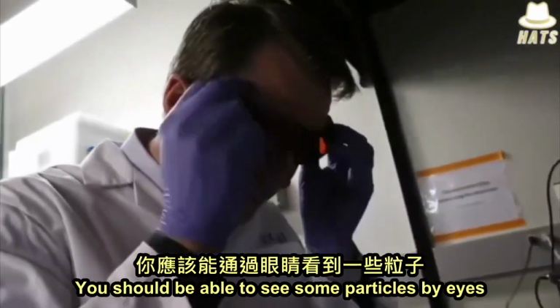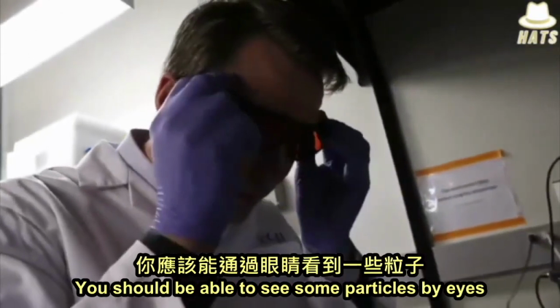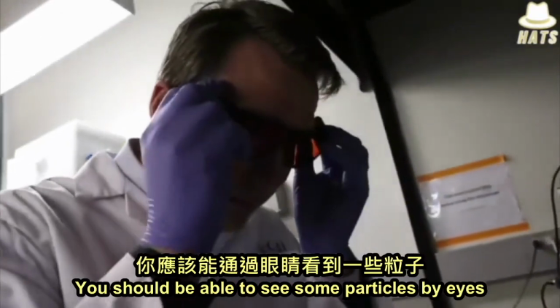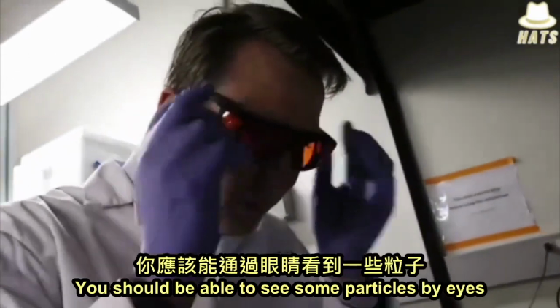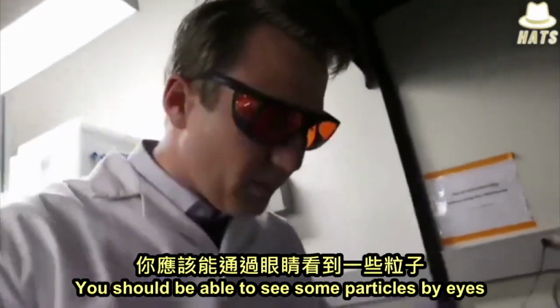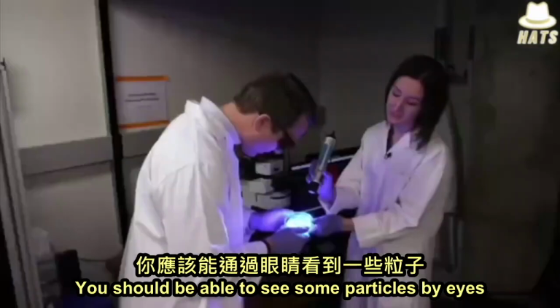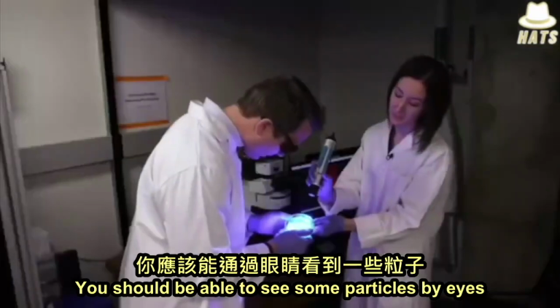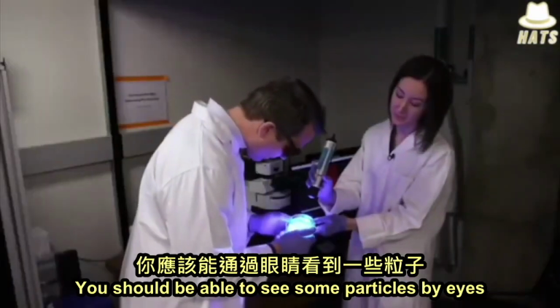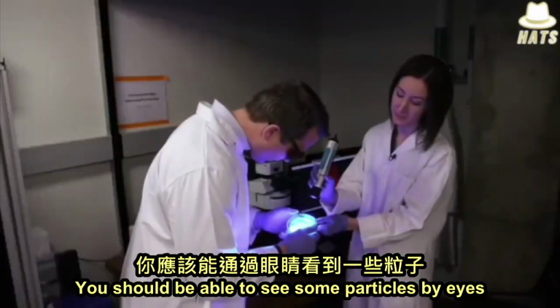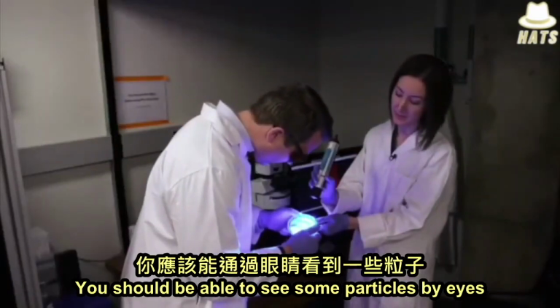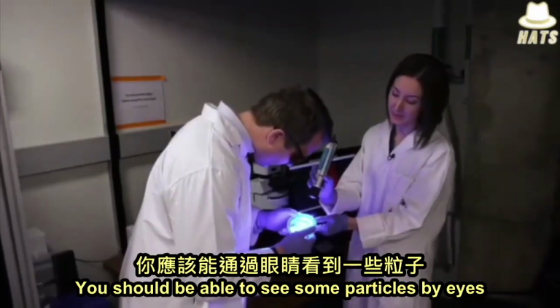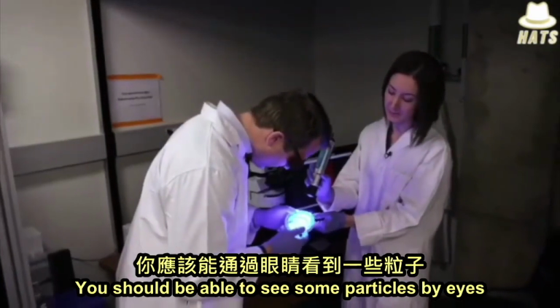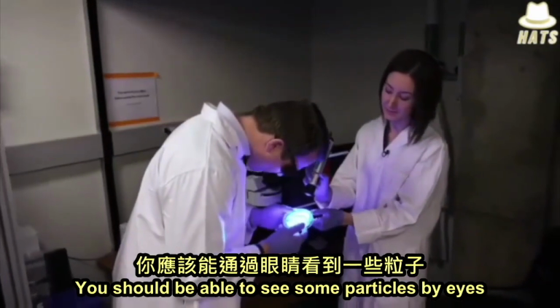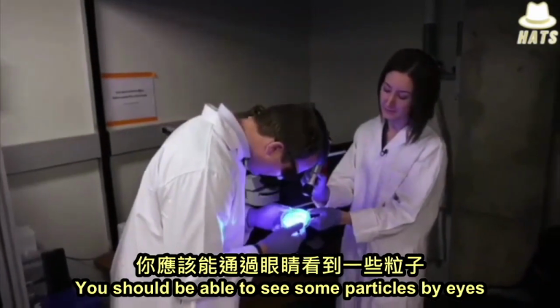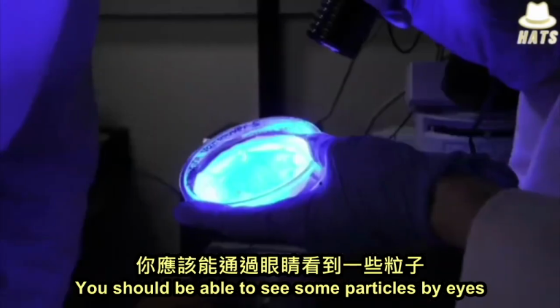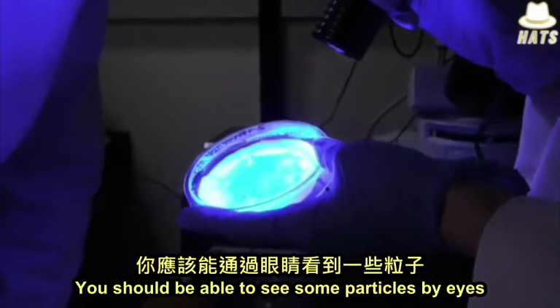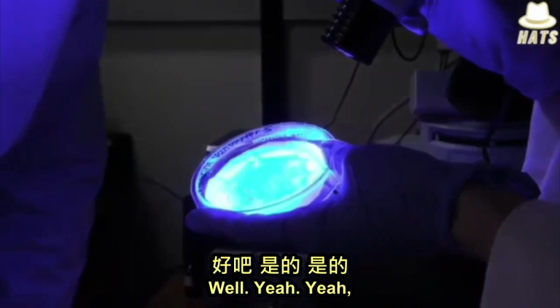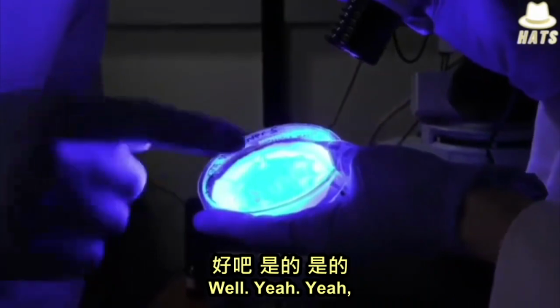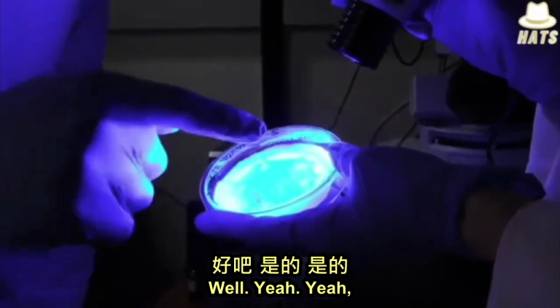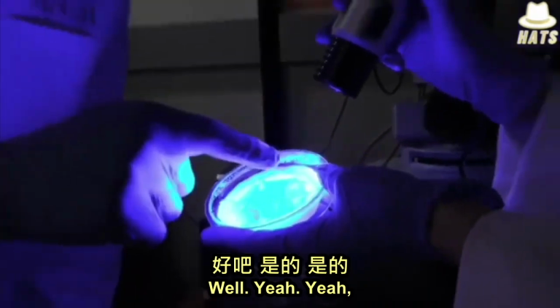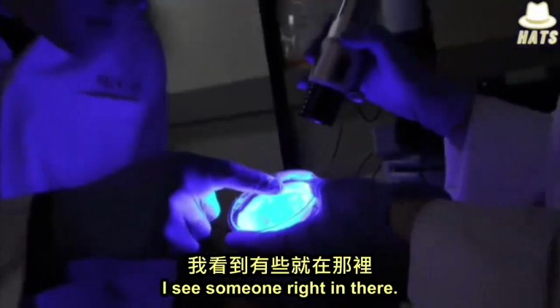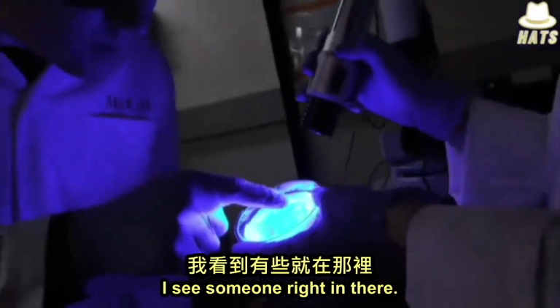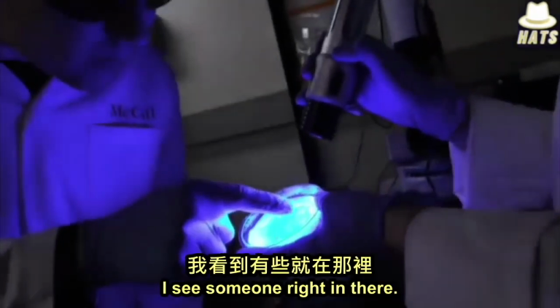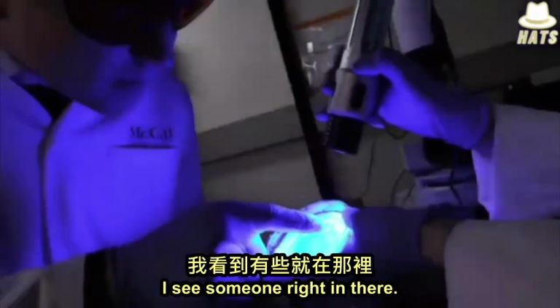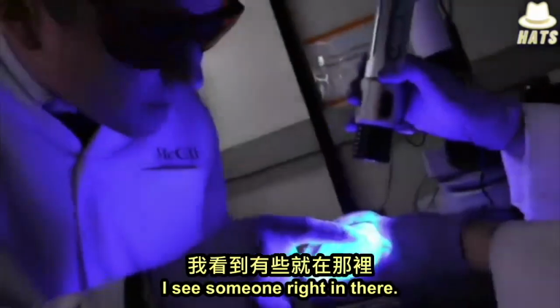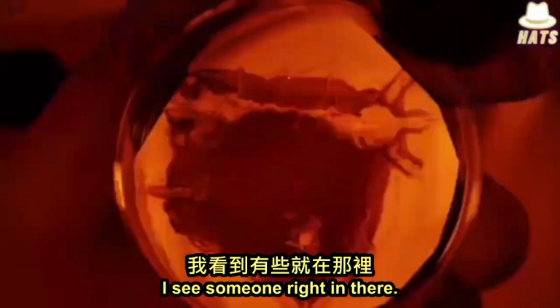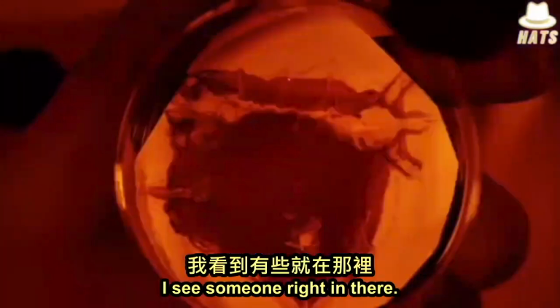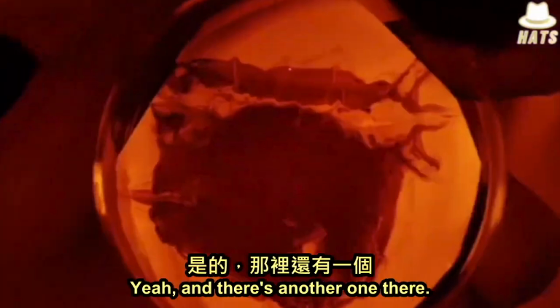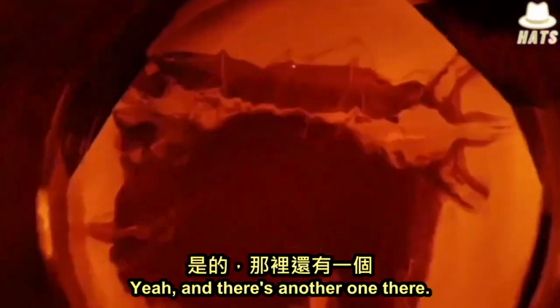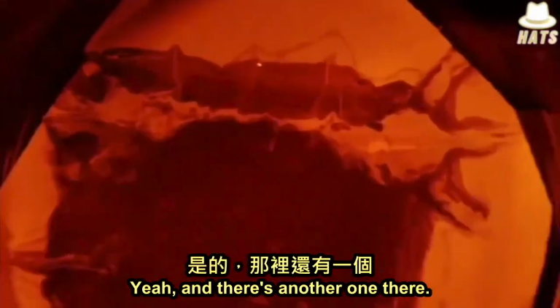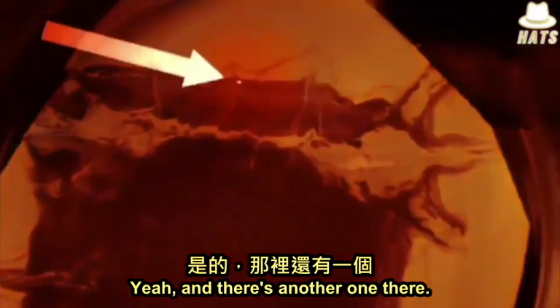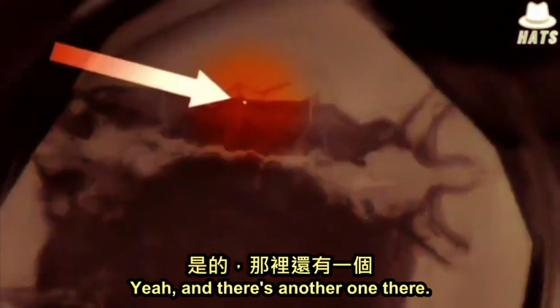You should be able to see some particles by eye. I see one right in there, and there's another one there.